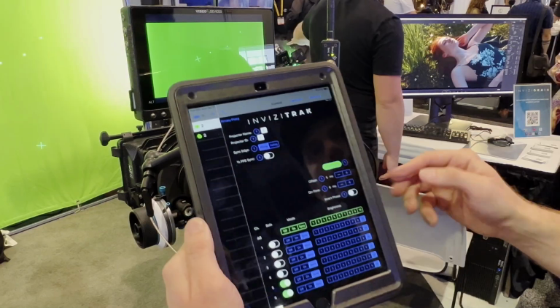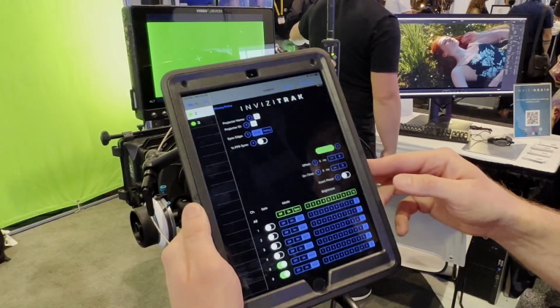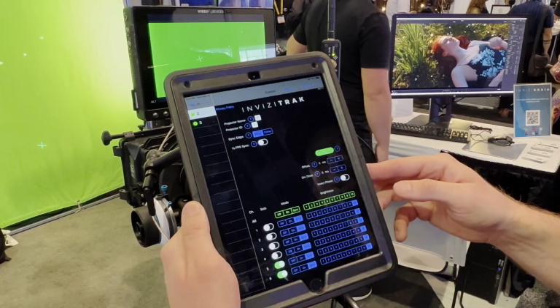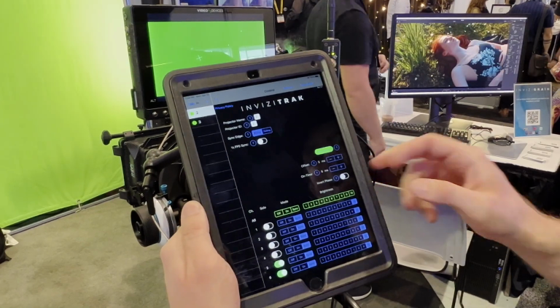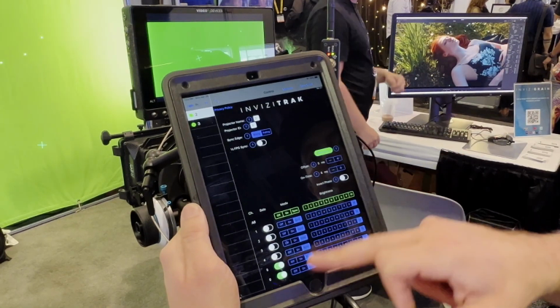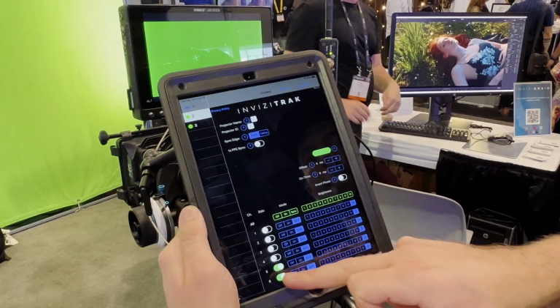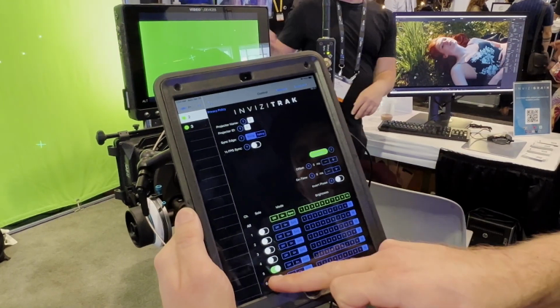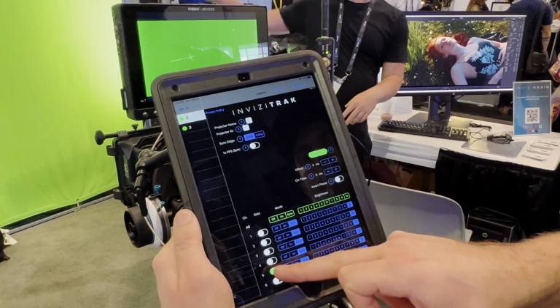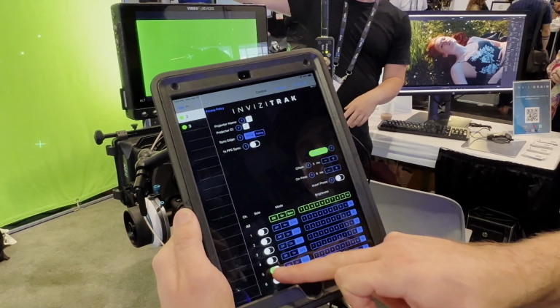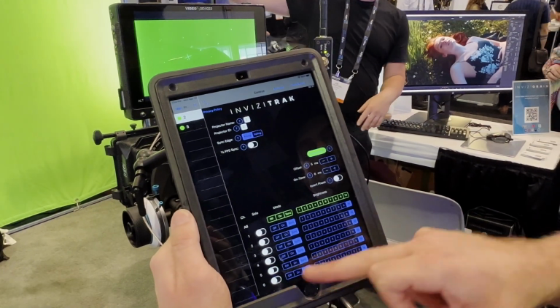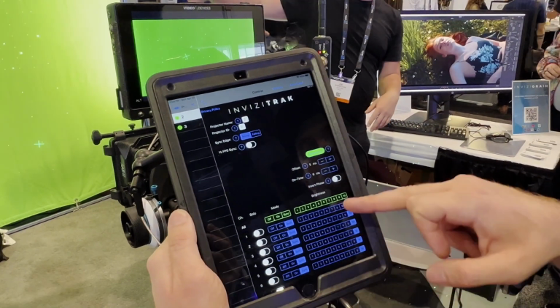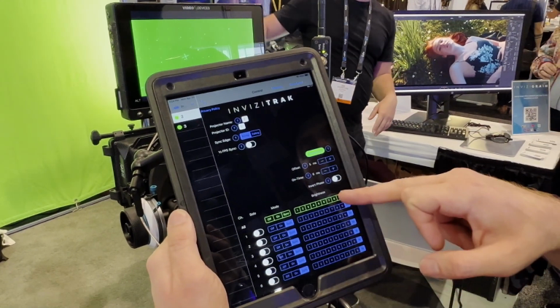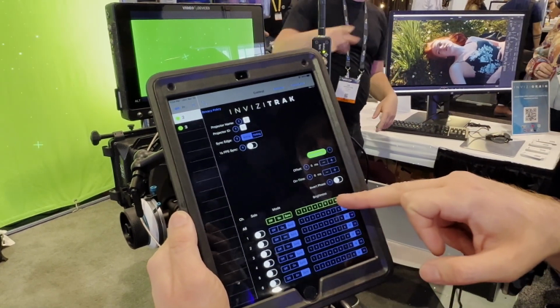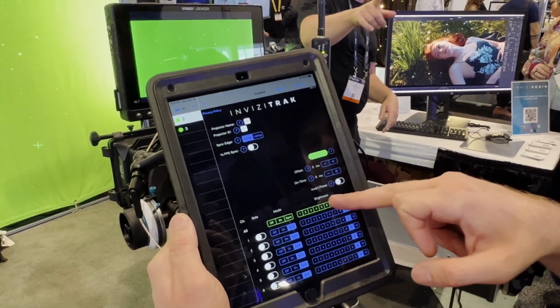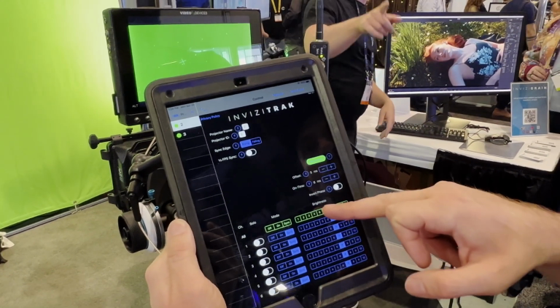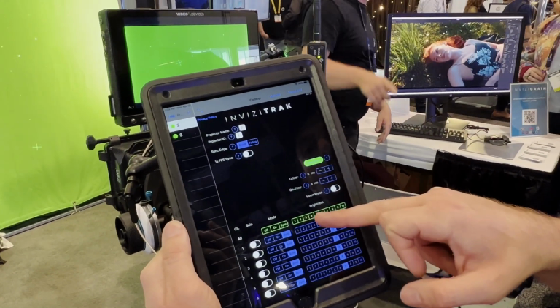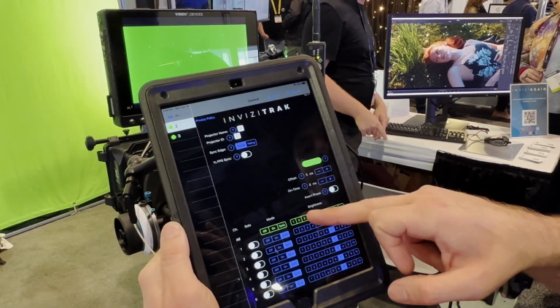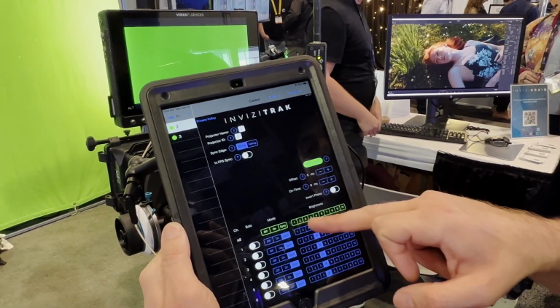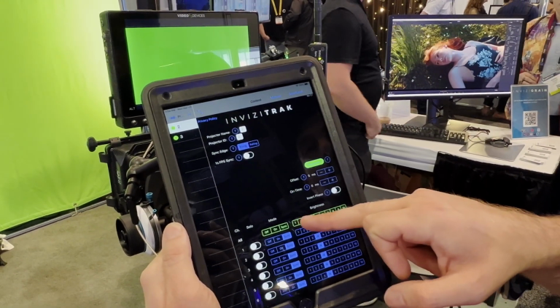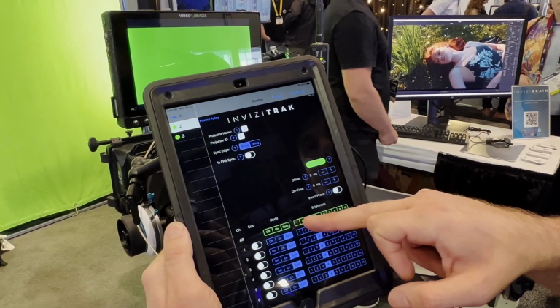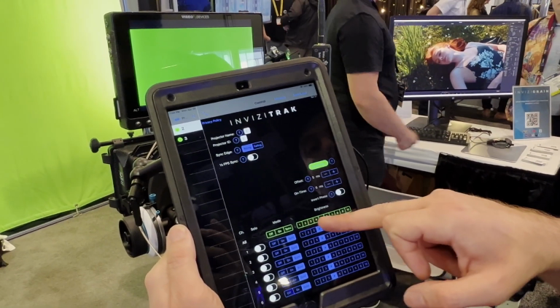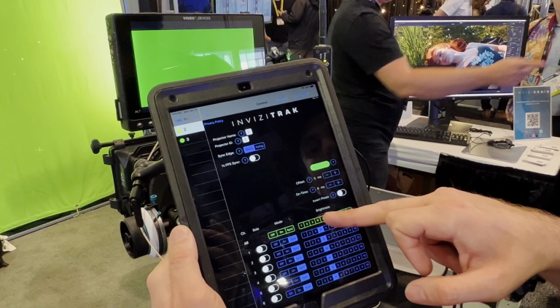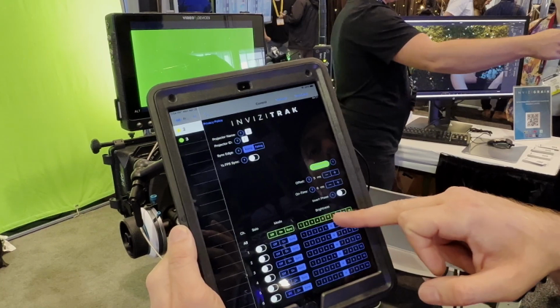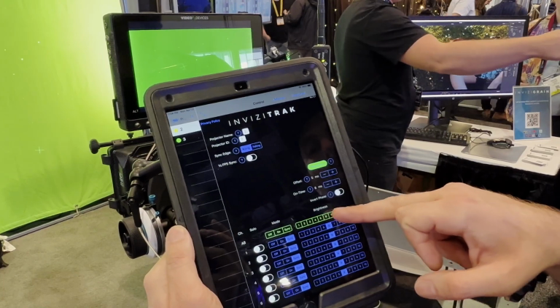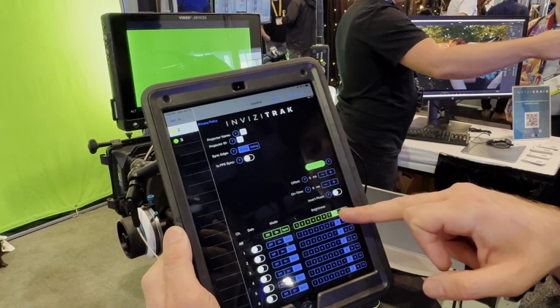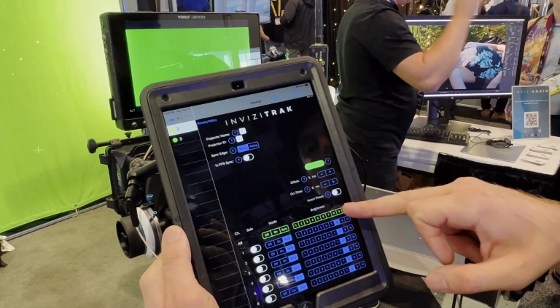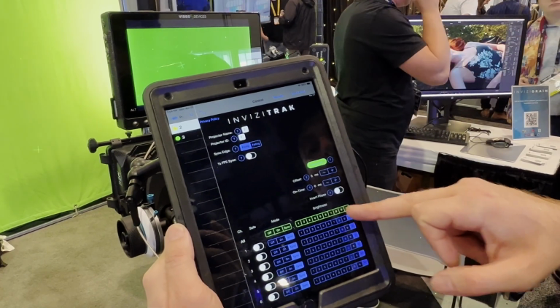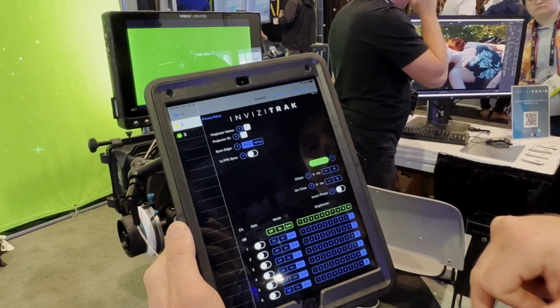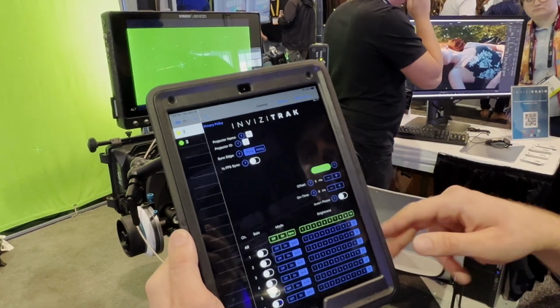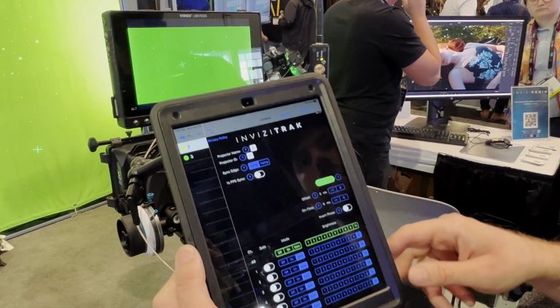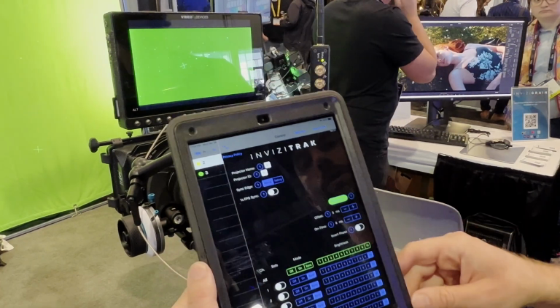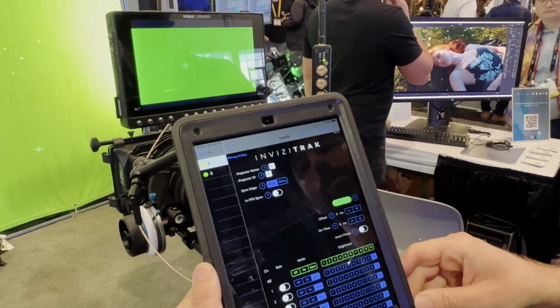Everything is actually dimmable on the iPad, so all of the lasers have different dimming levels that you can set to the exposure you have on your camera.